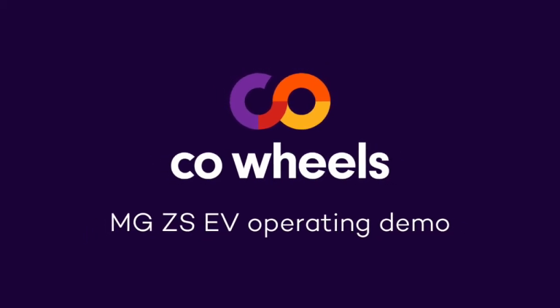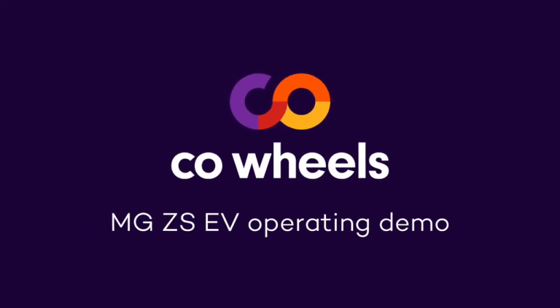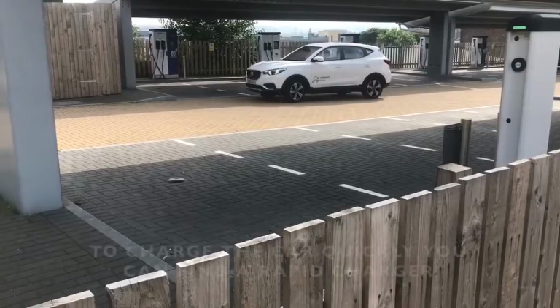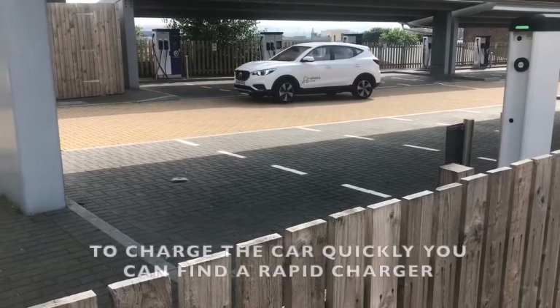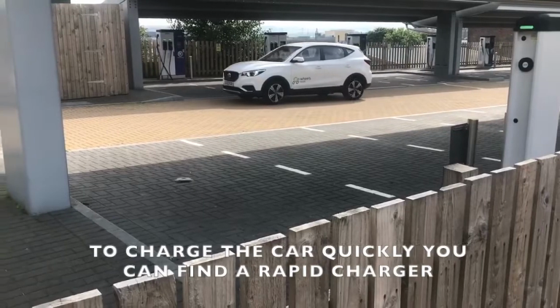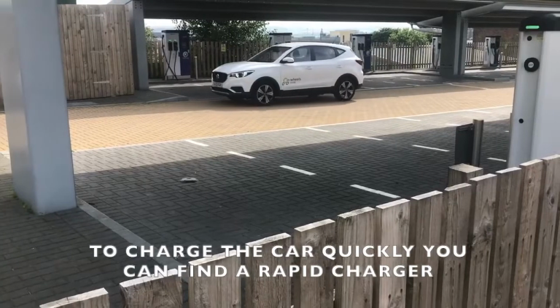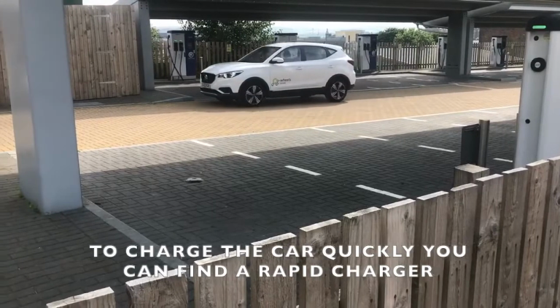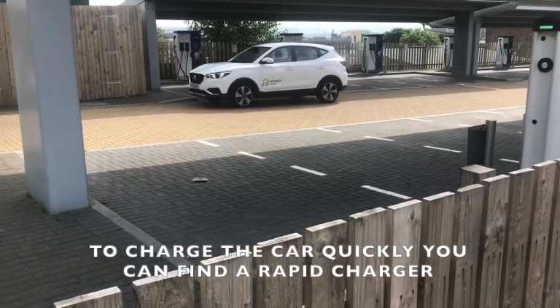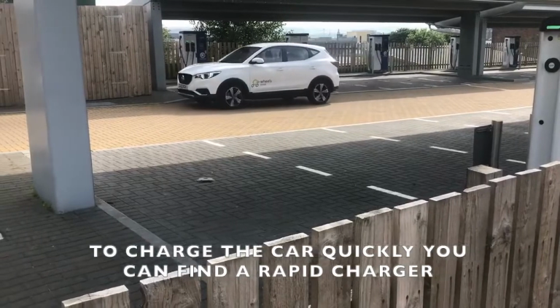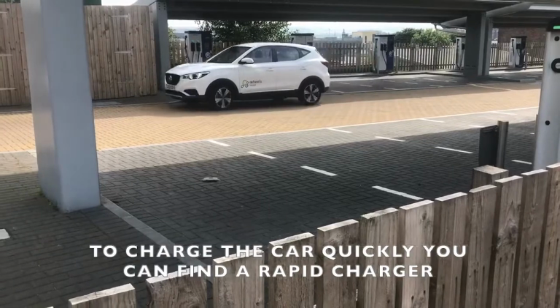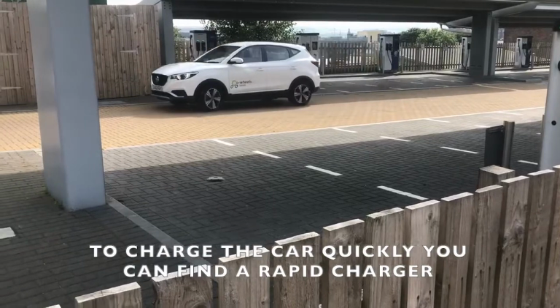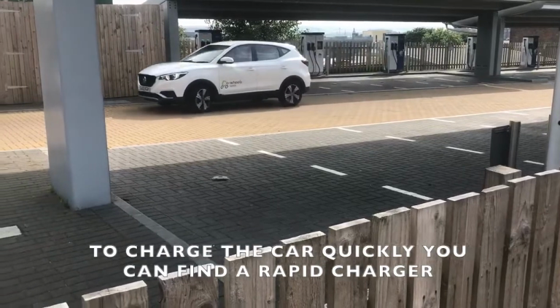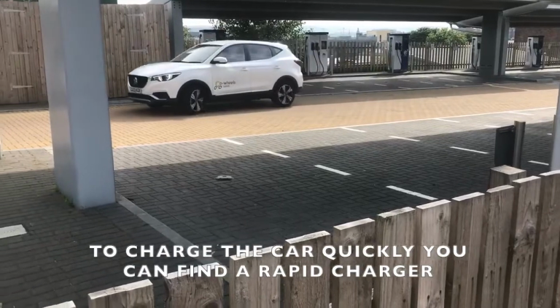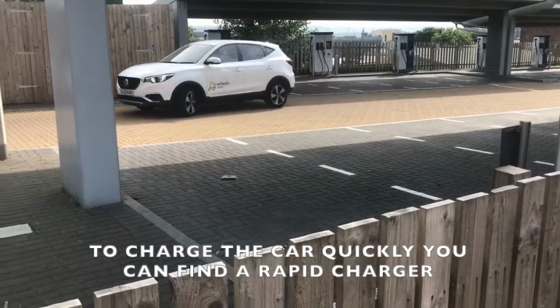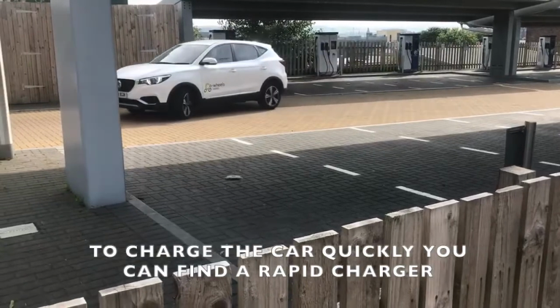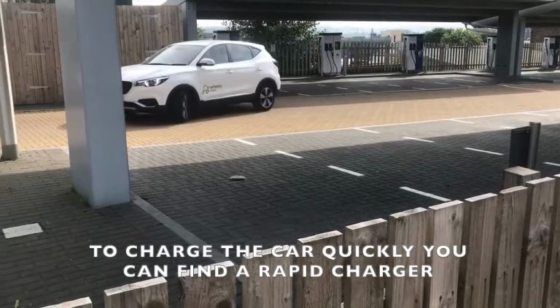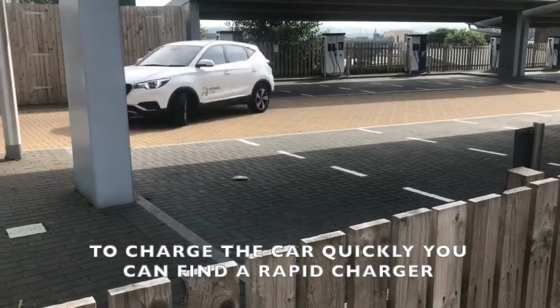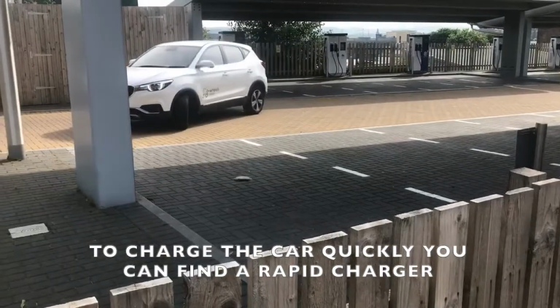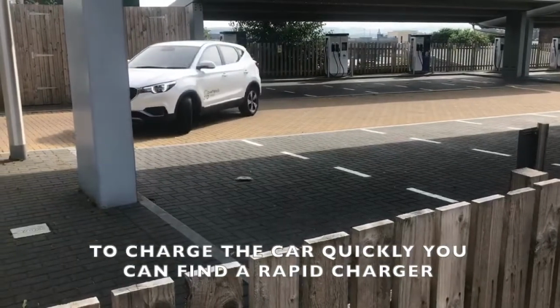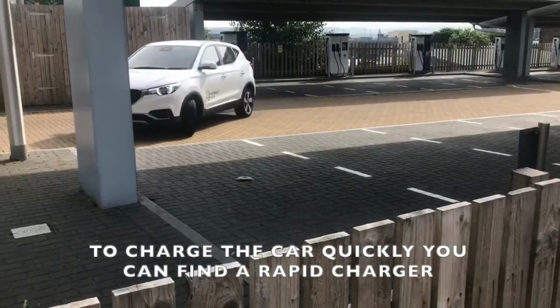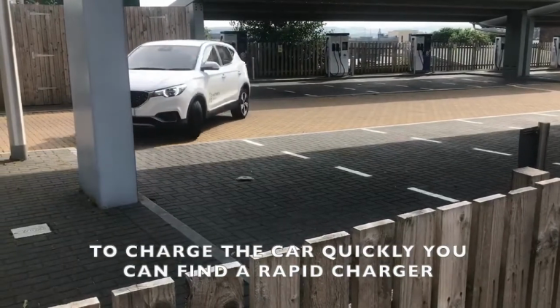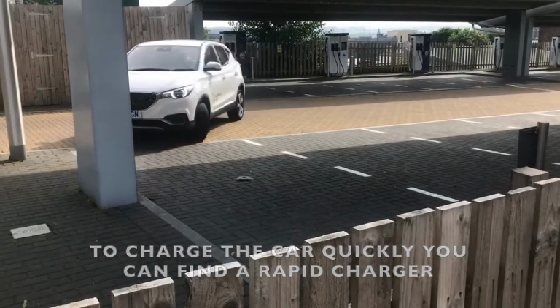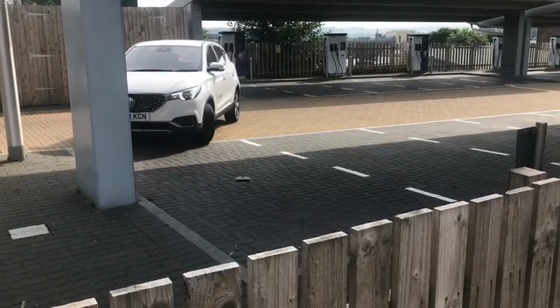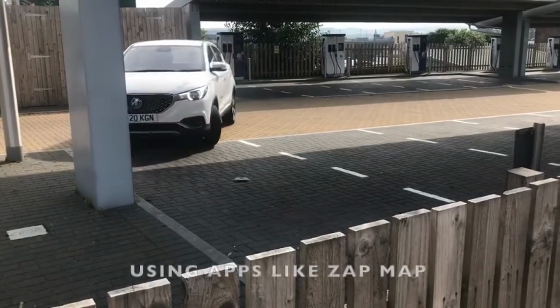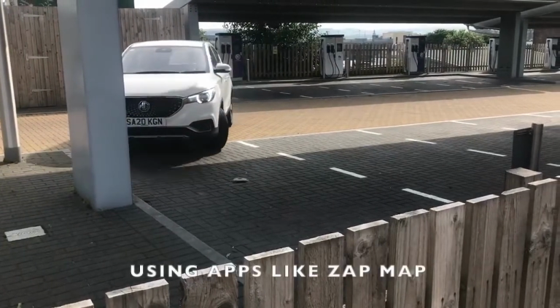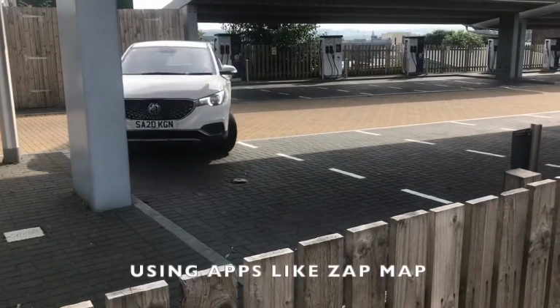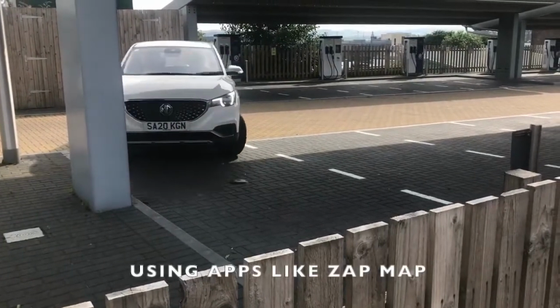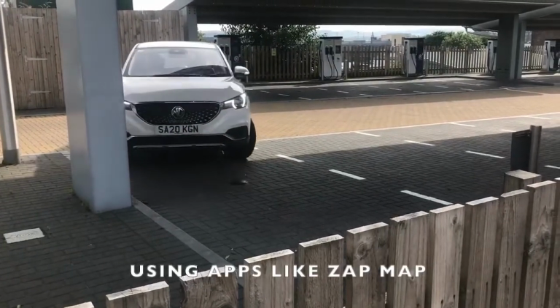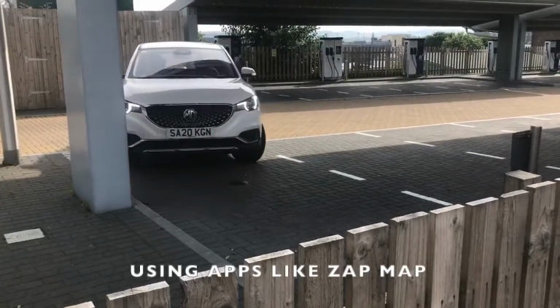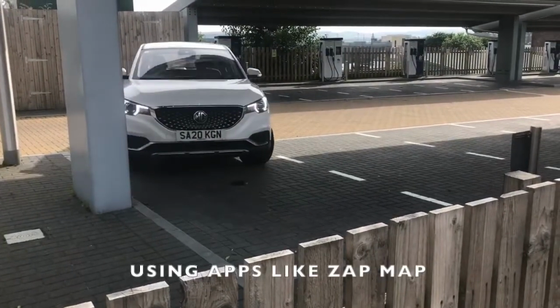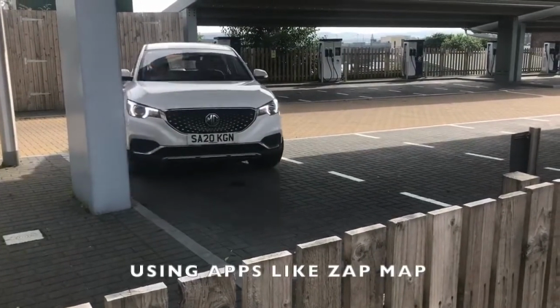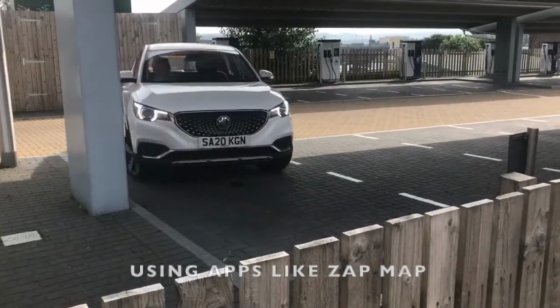To charge the car quickly, you can find a rapid charger using apps like ZapMap.